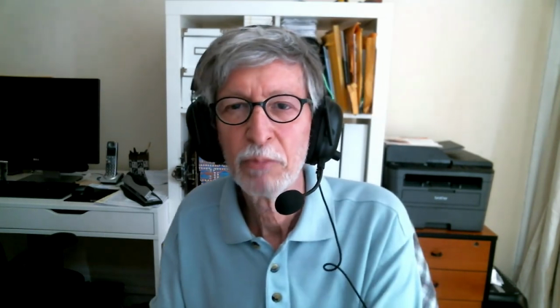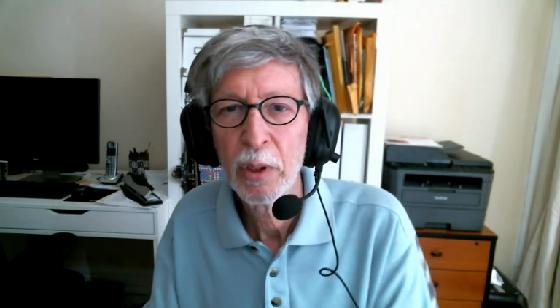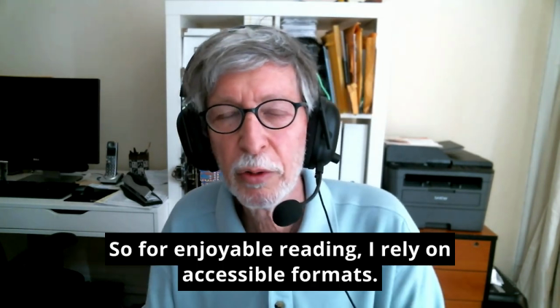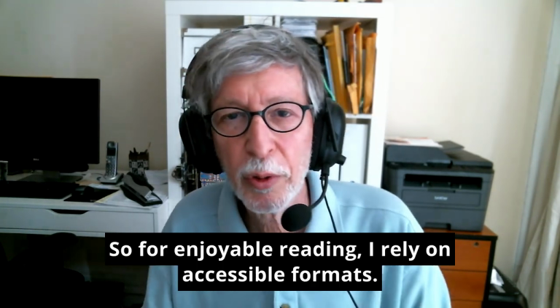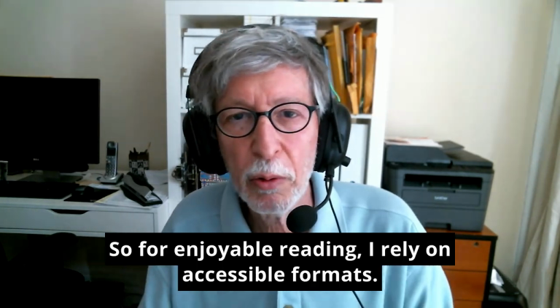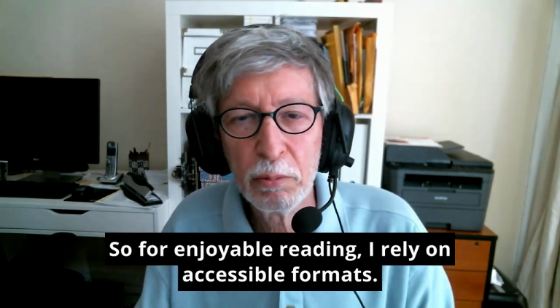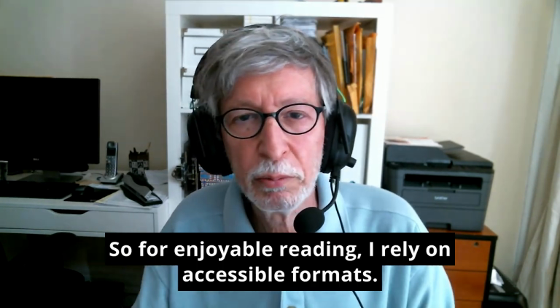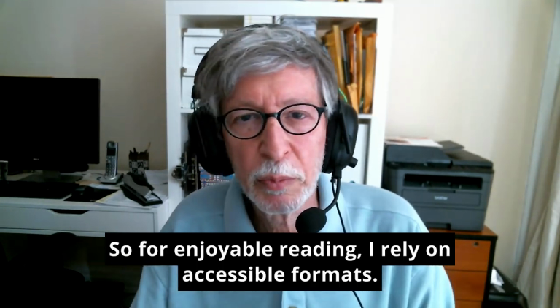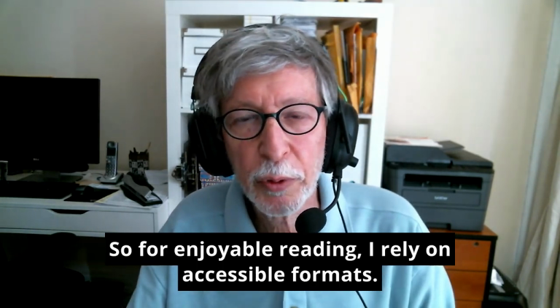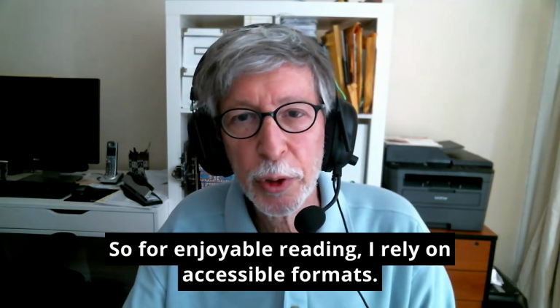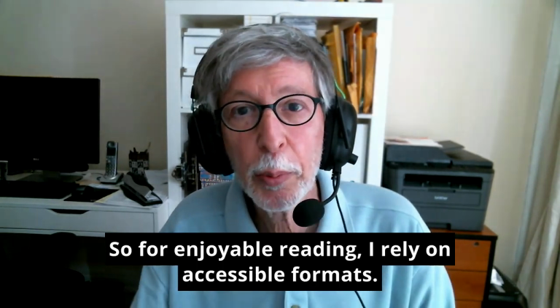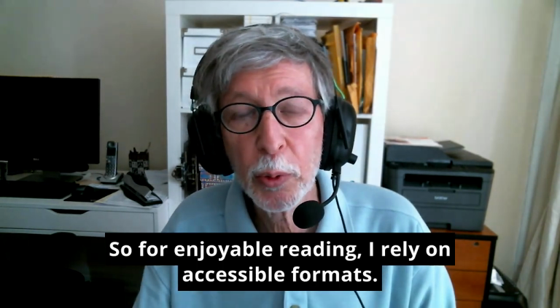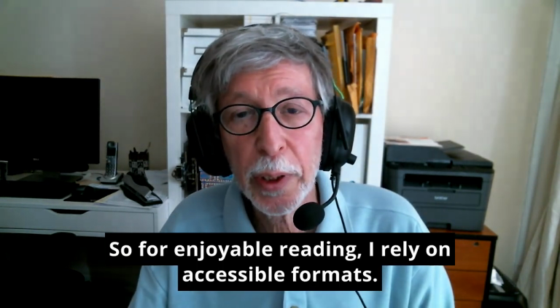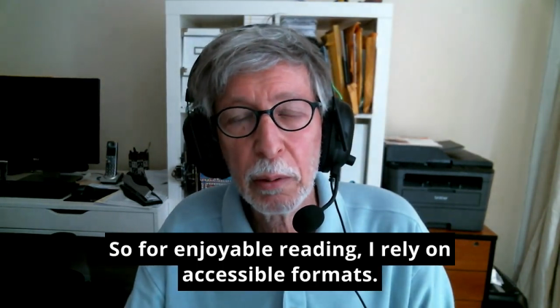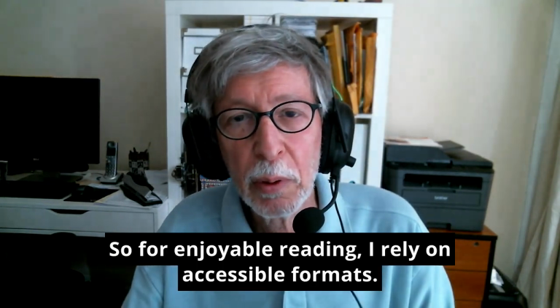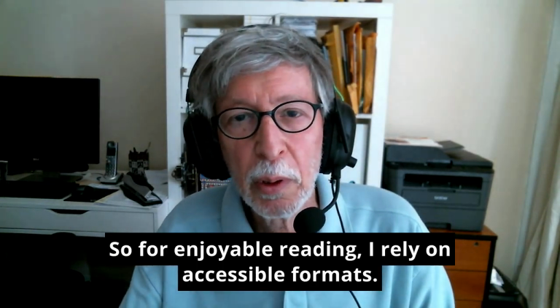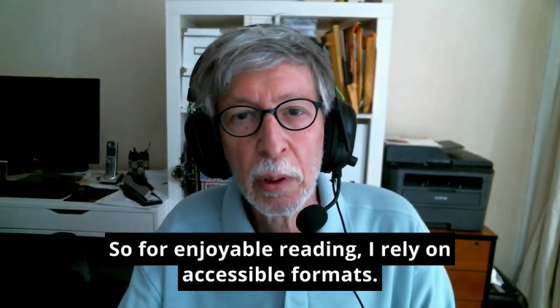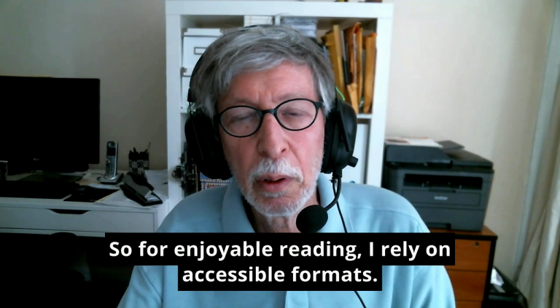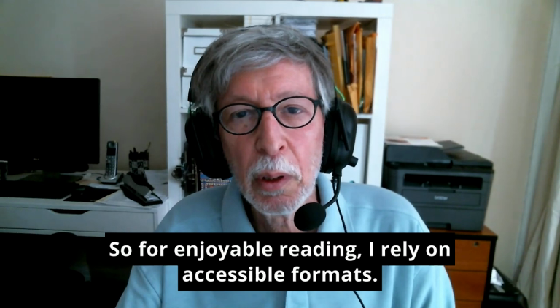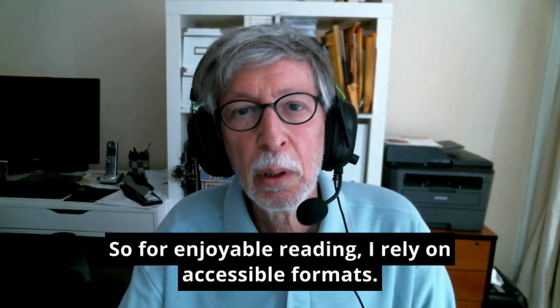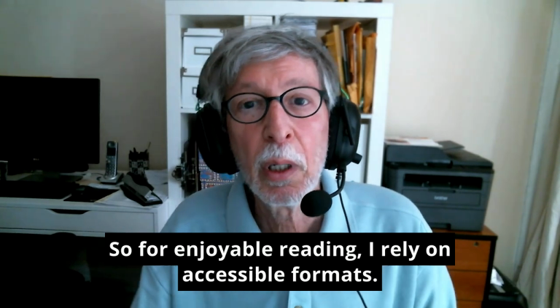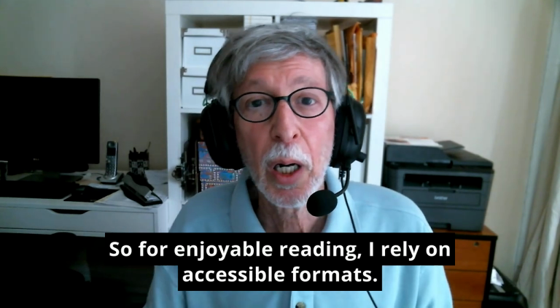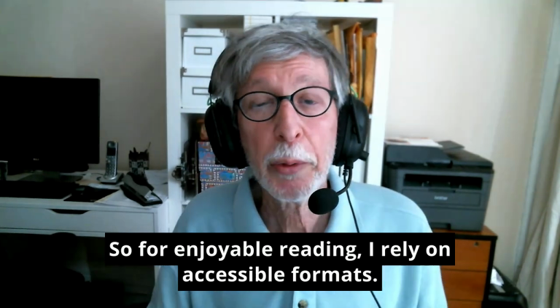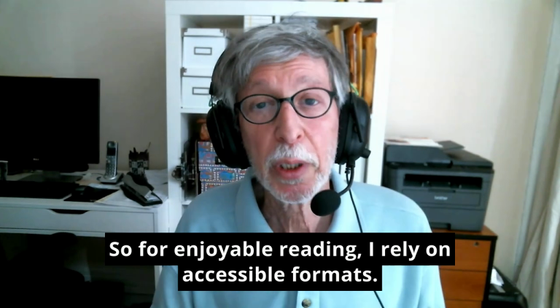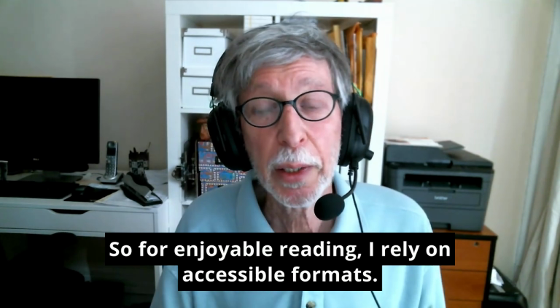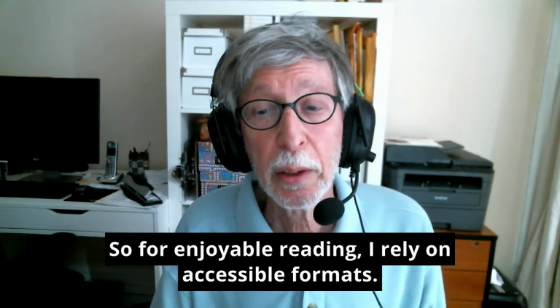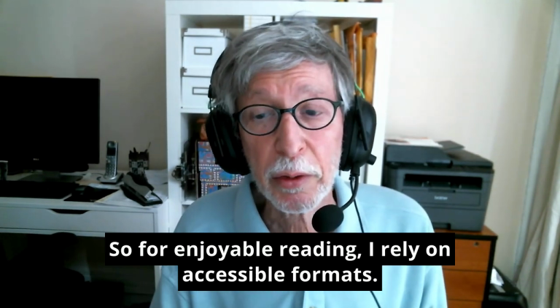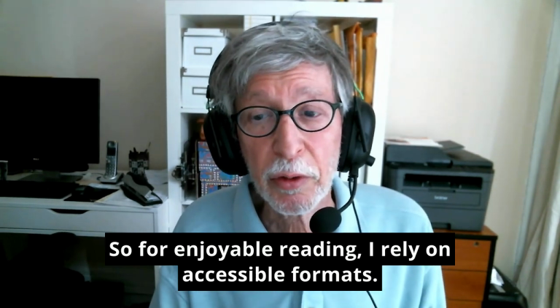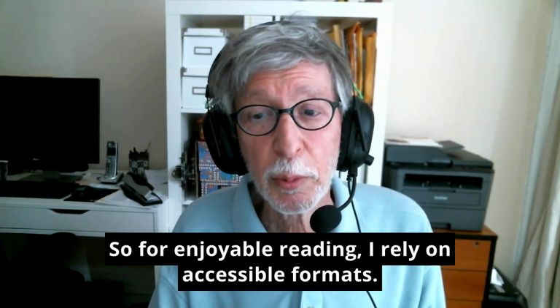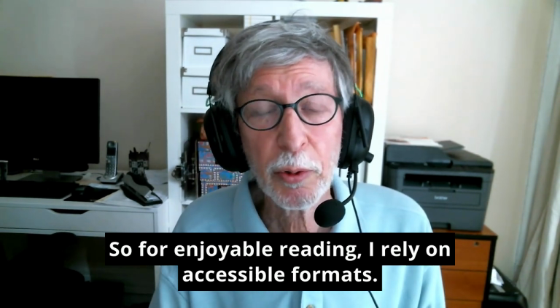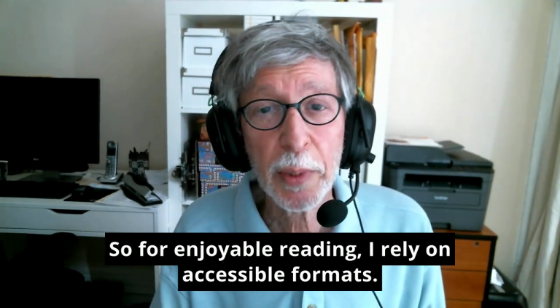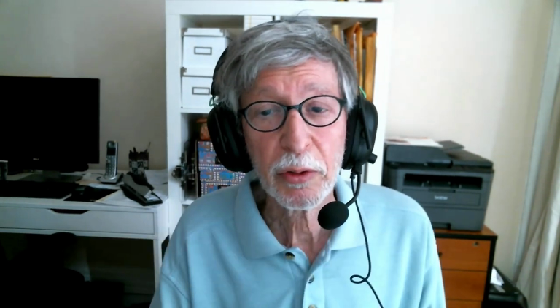So for enjoyable reading, I rely on accessible formats.